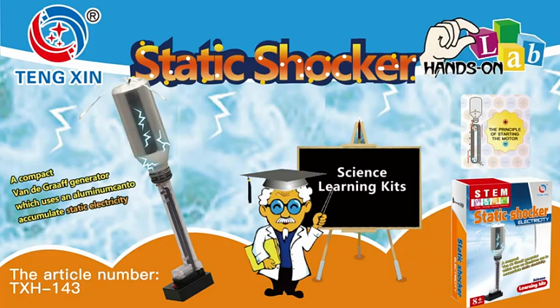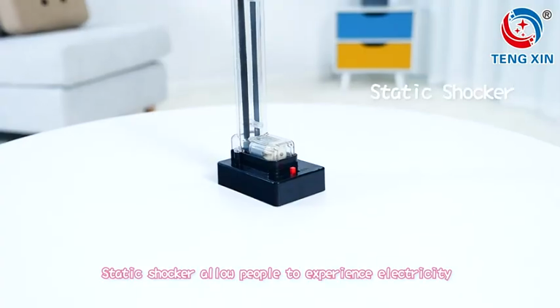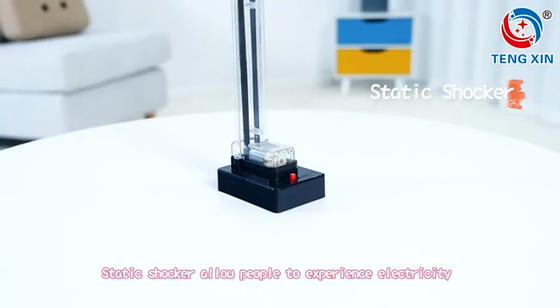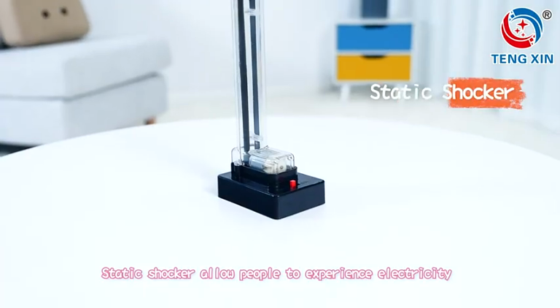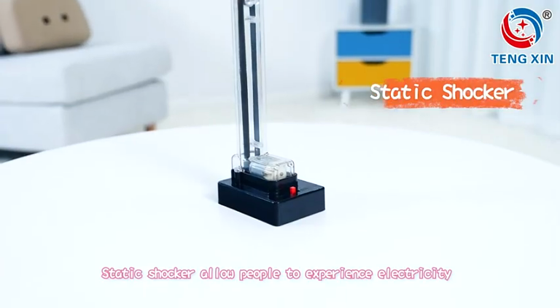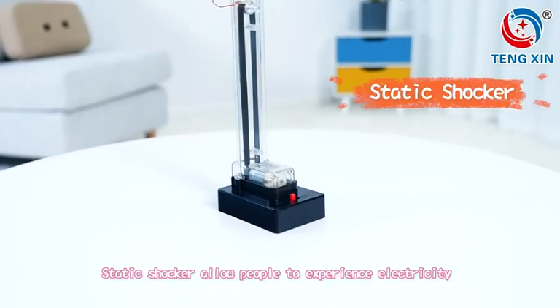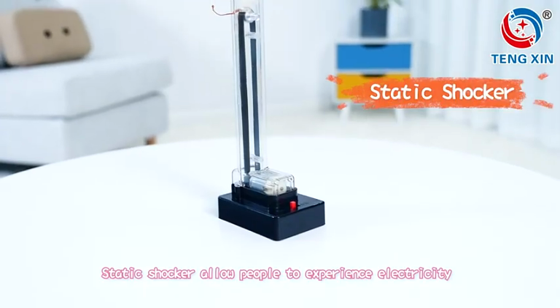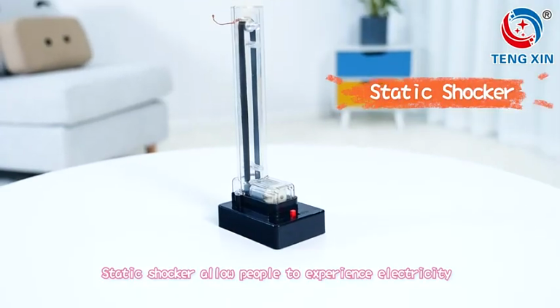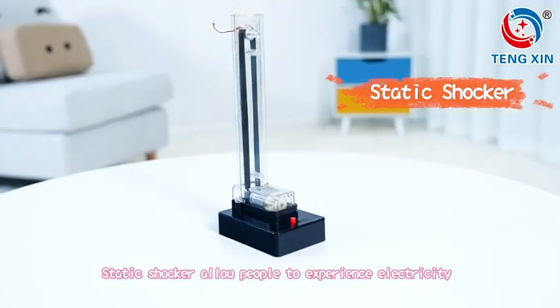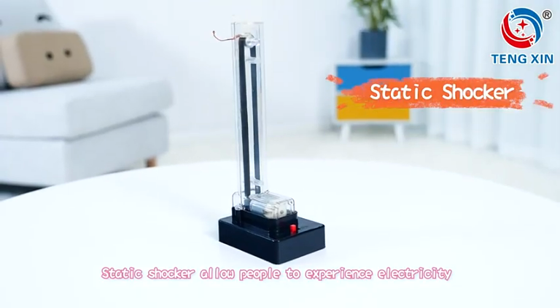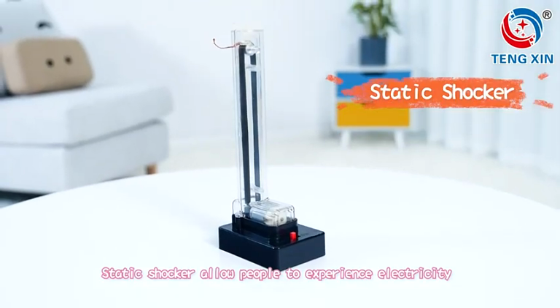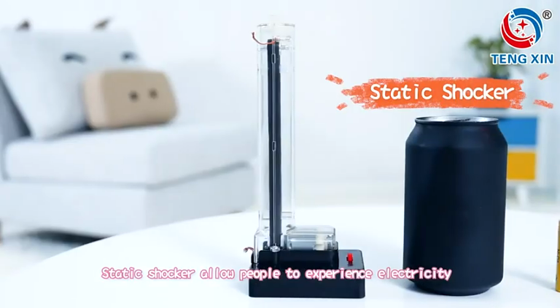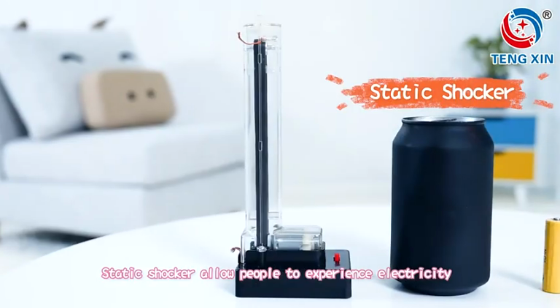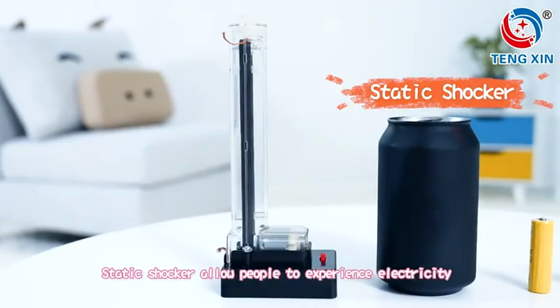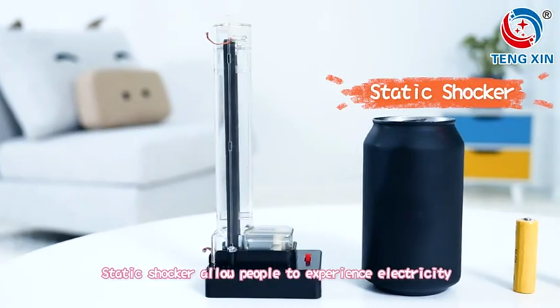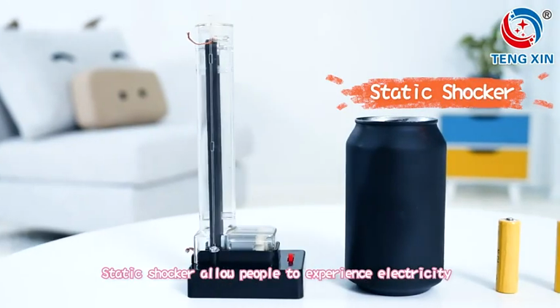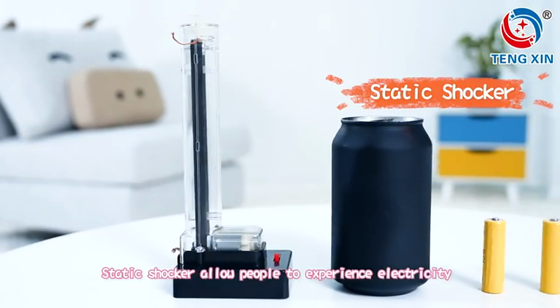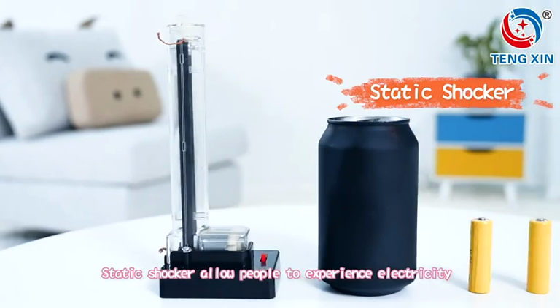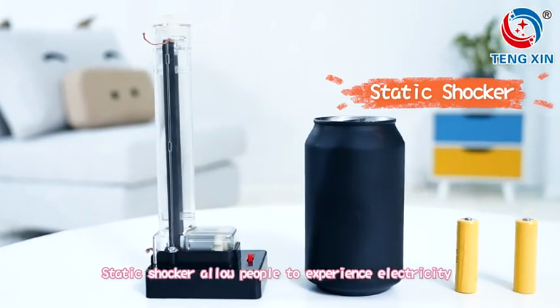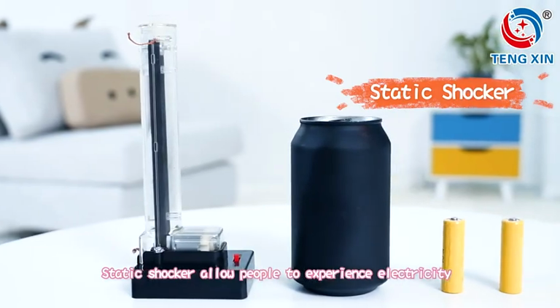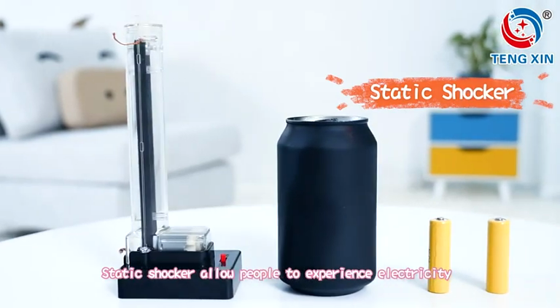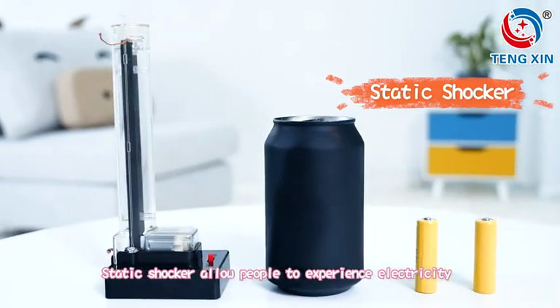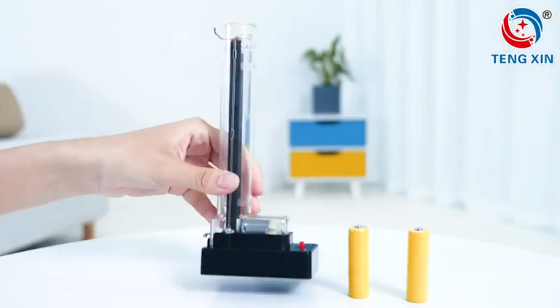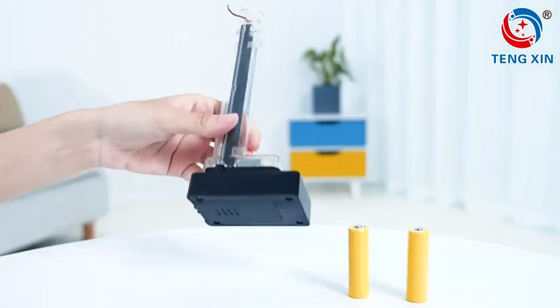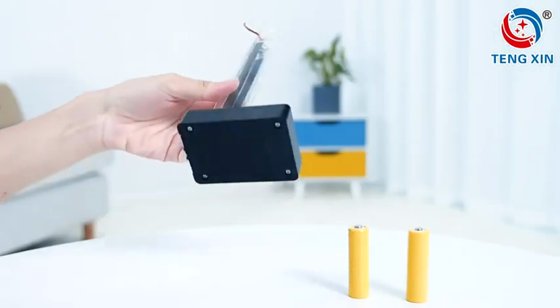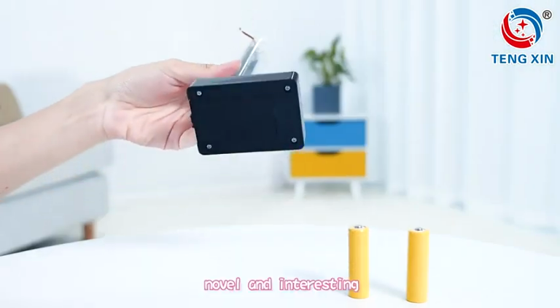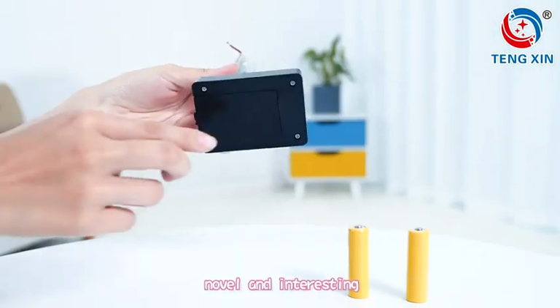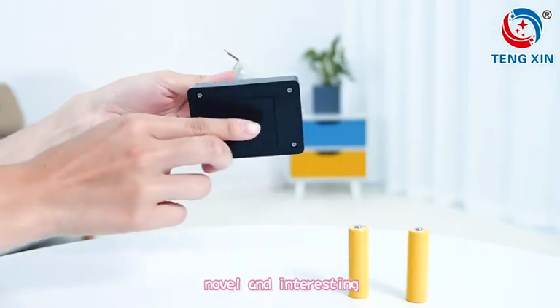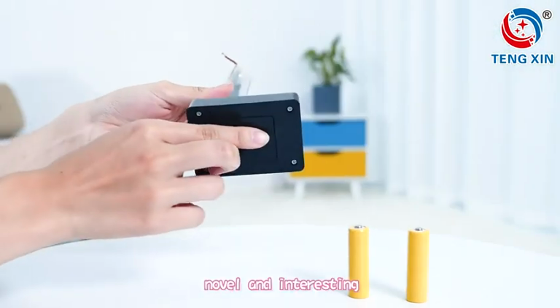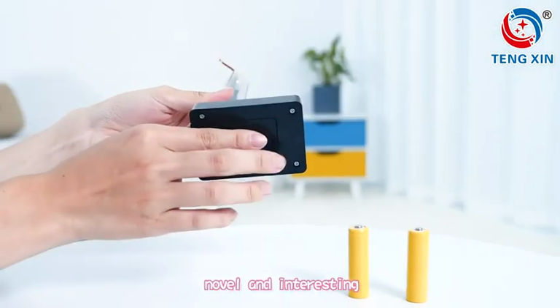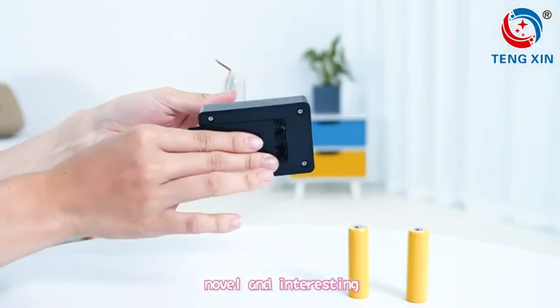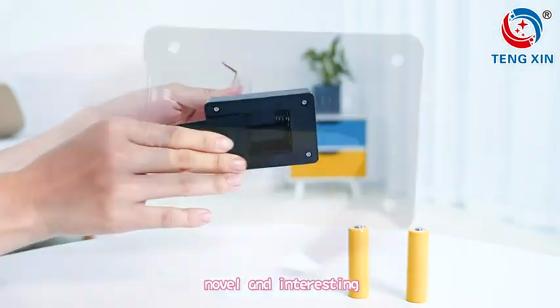The static shocker allows people to experience electricity in a novel and interesting way.